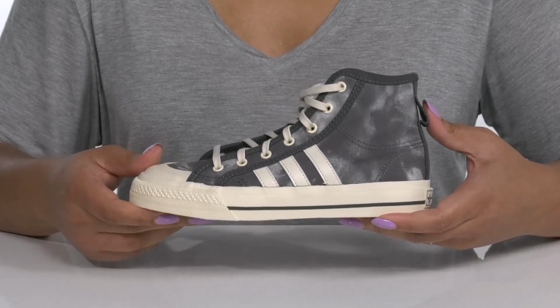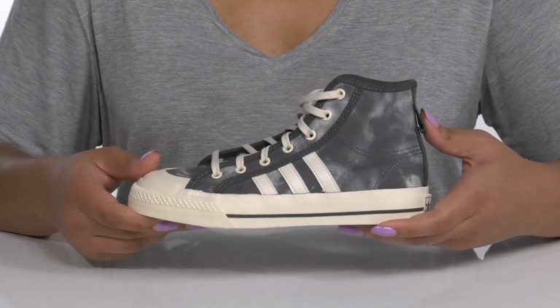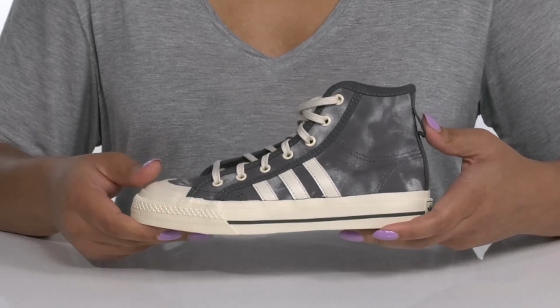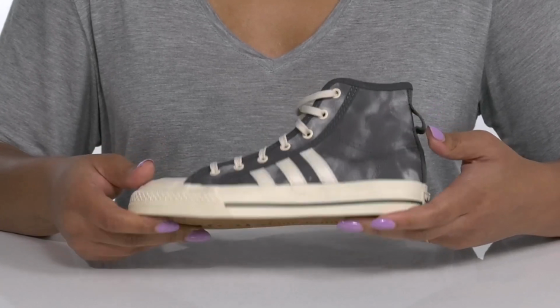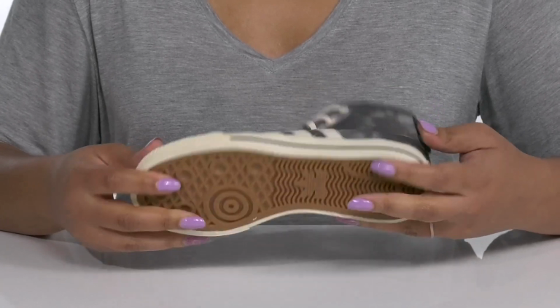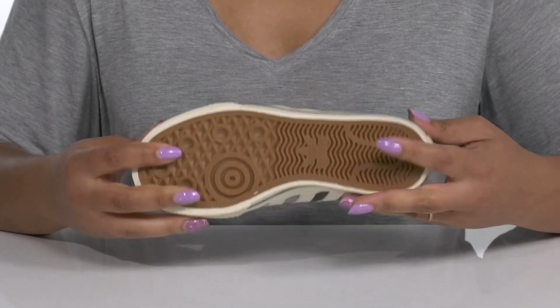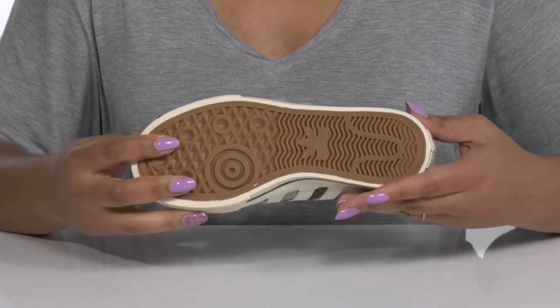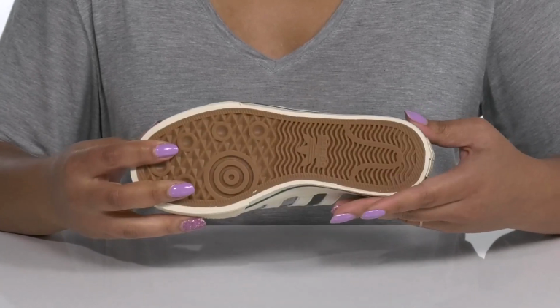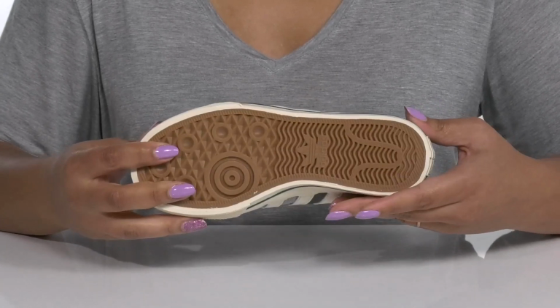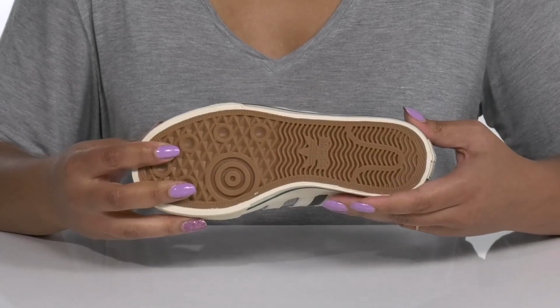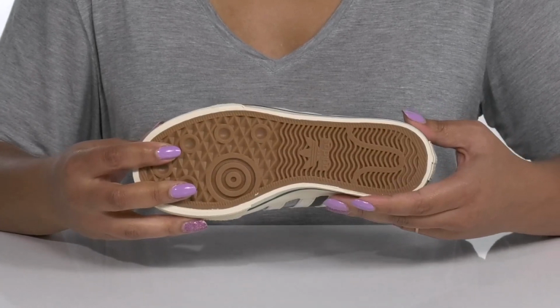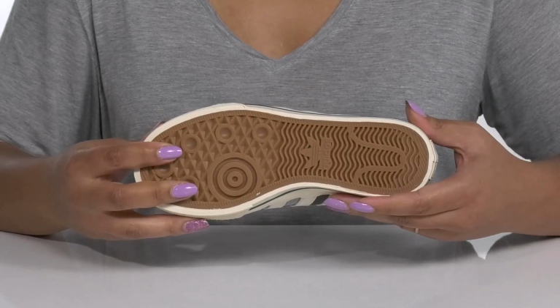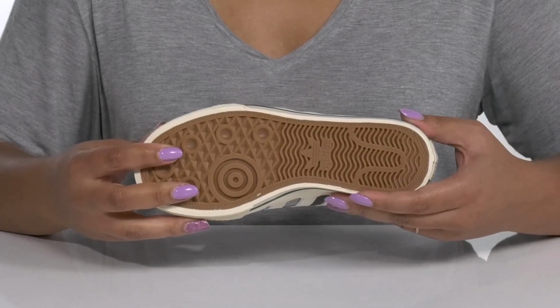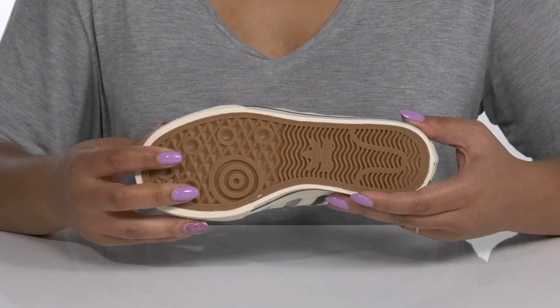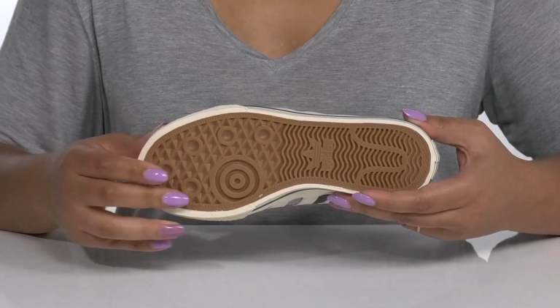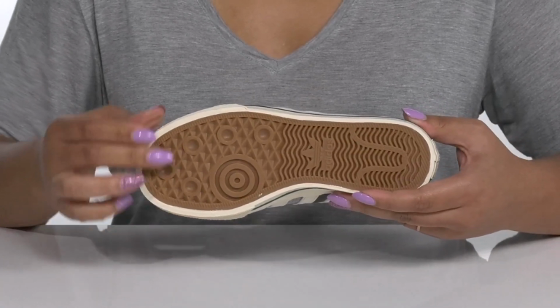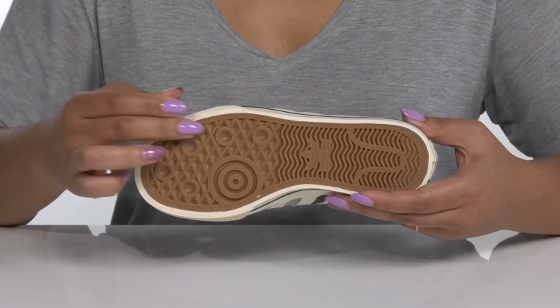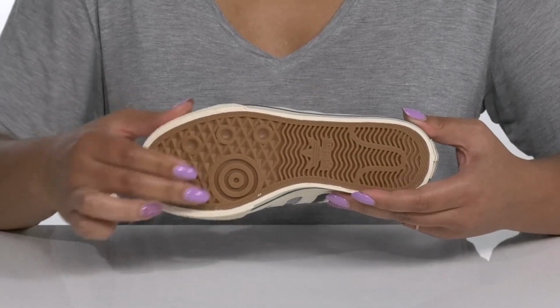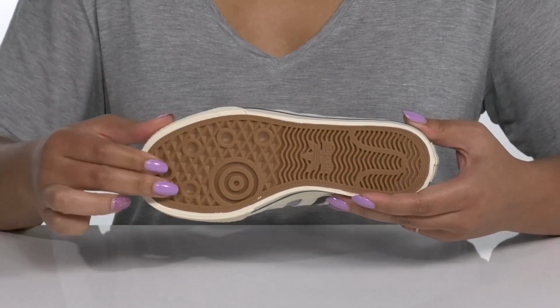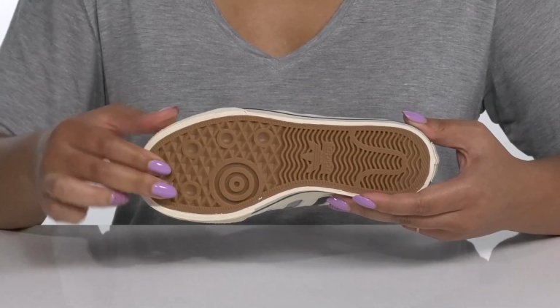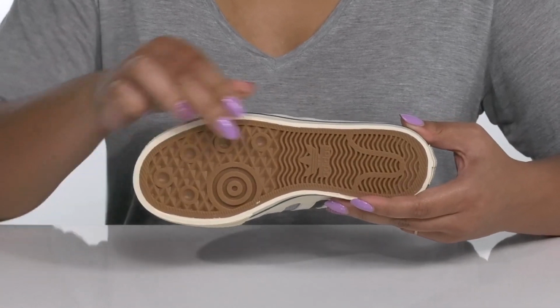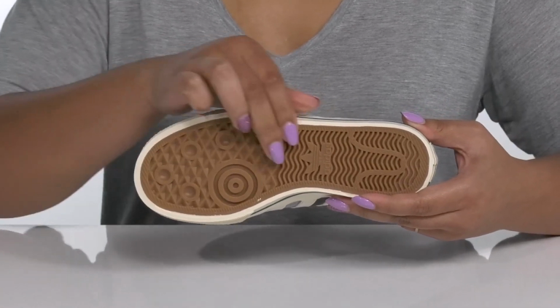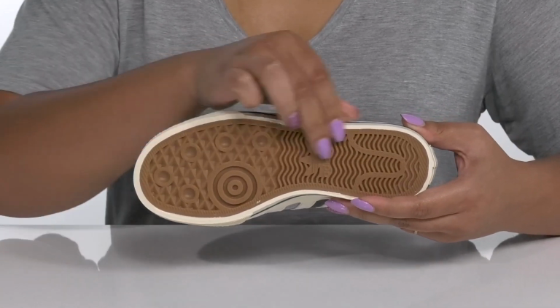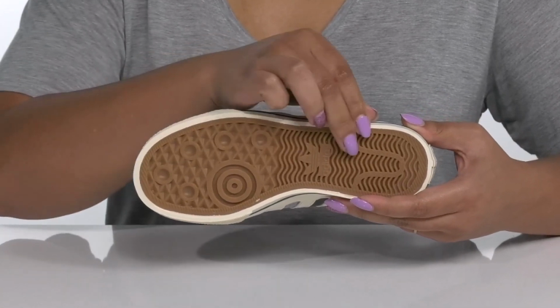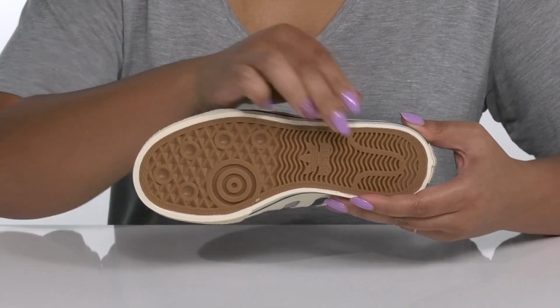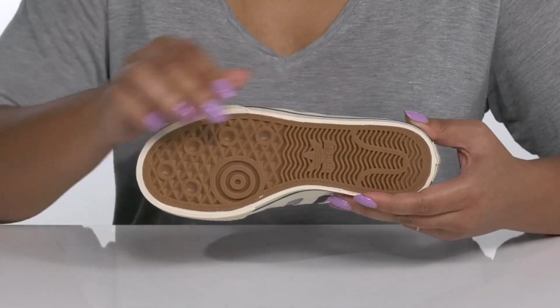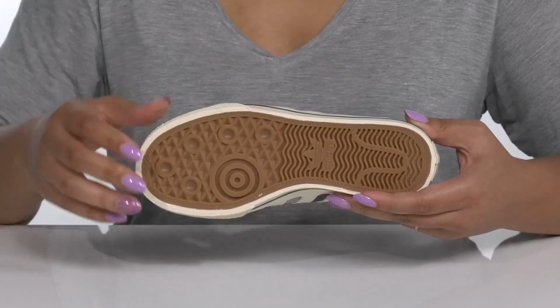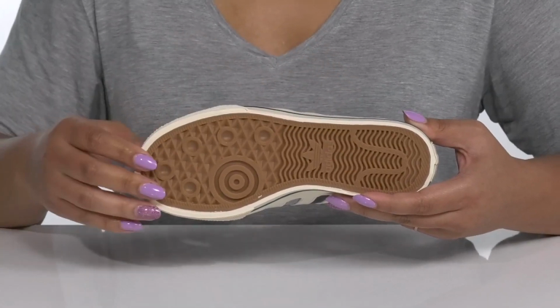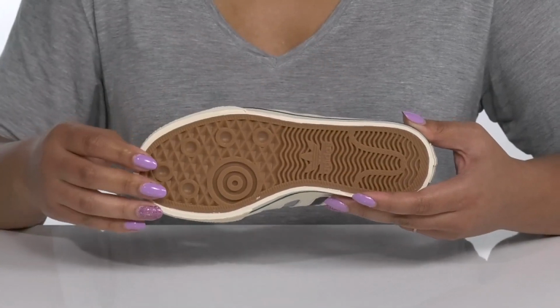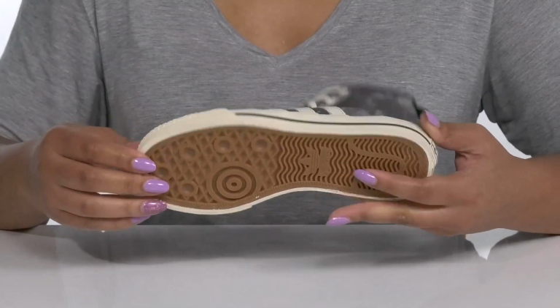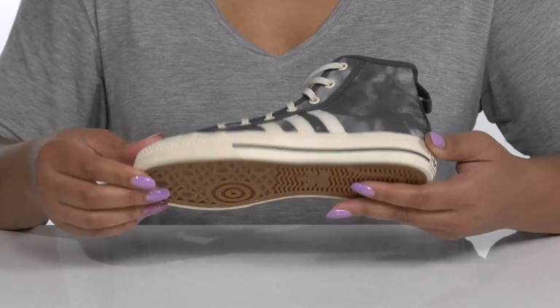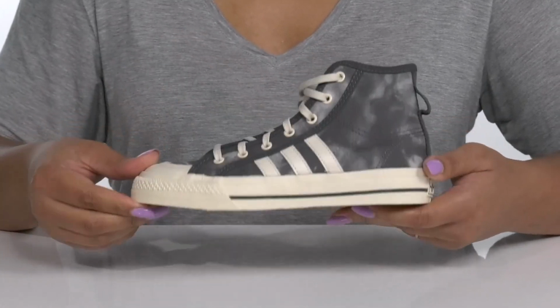It's all on top of a durable synthetic outsole that has a grippy diamond and siped tread to keep them stable.